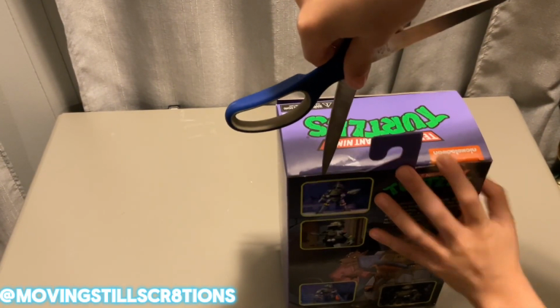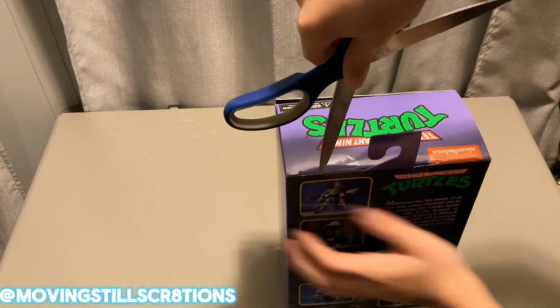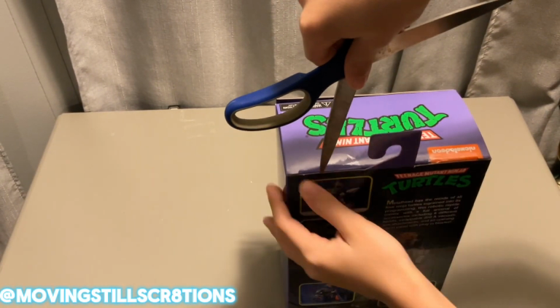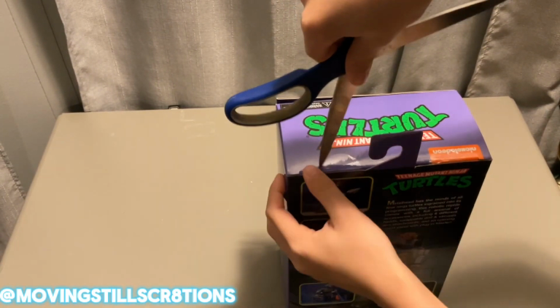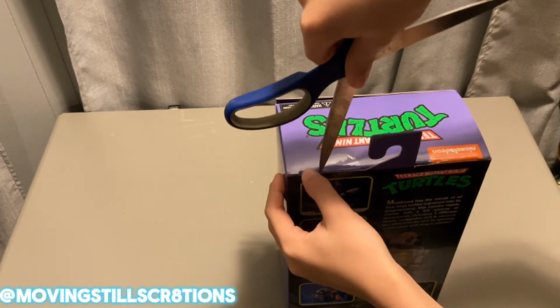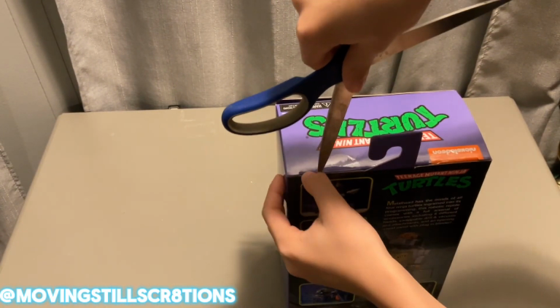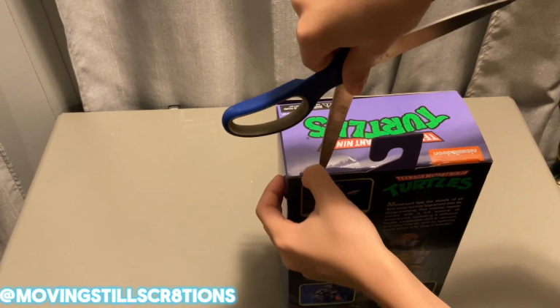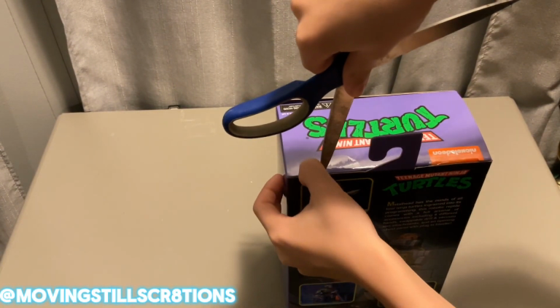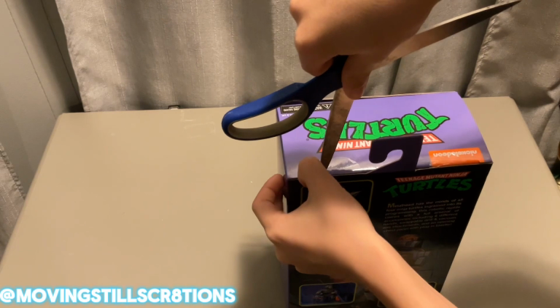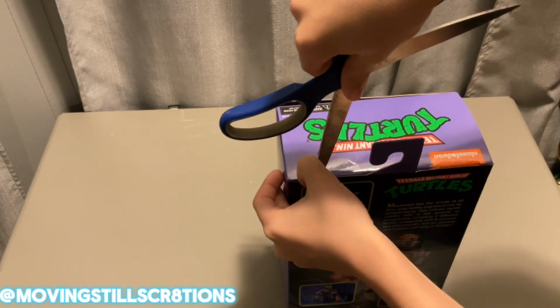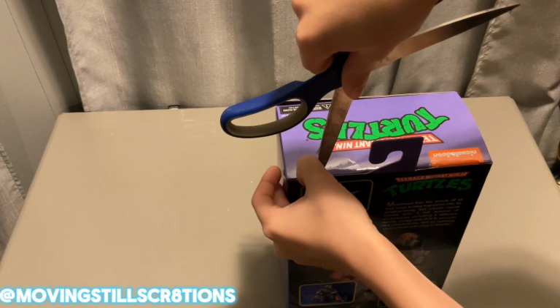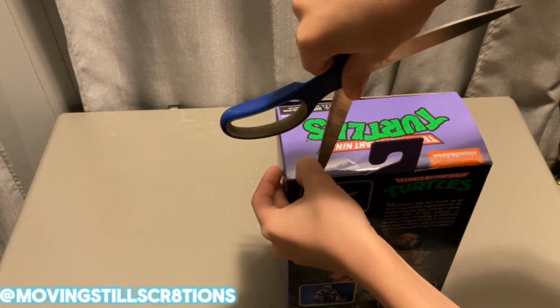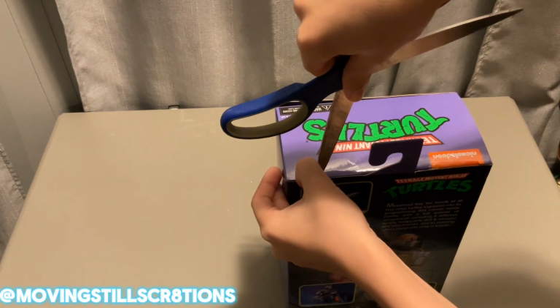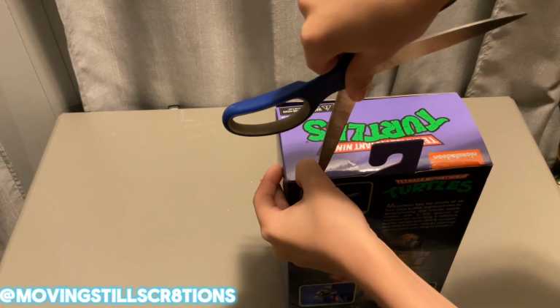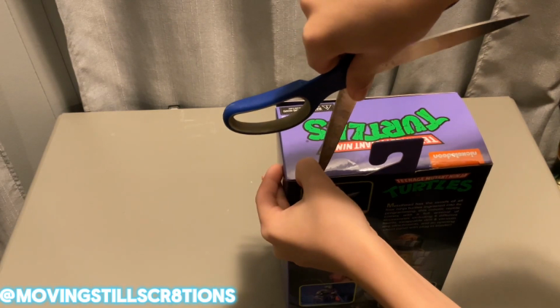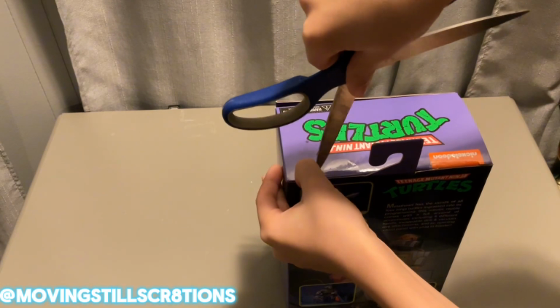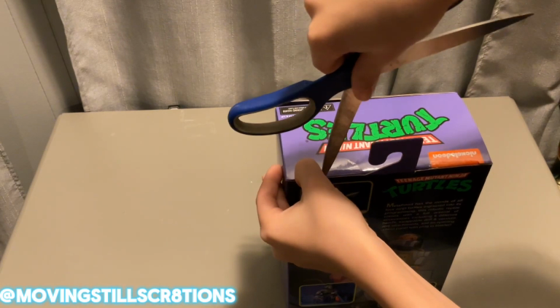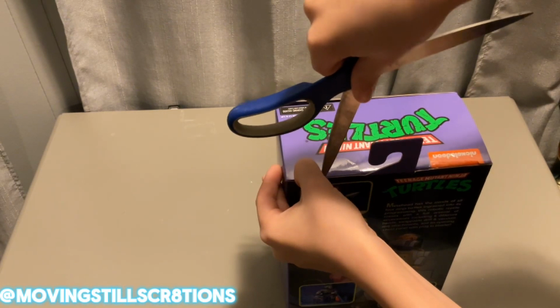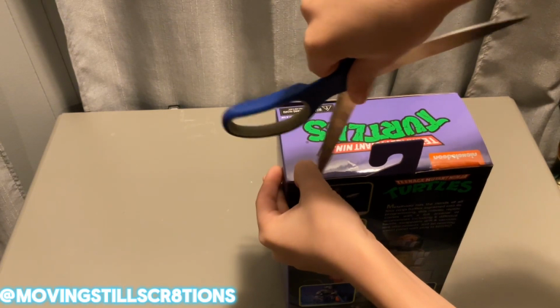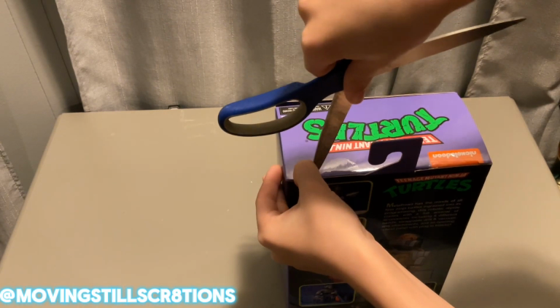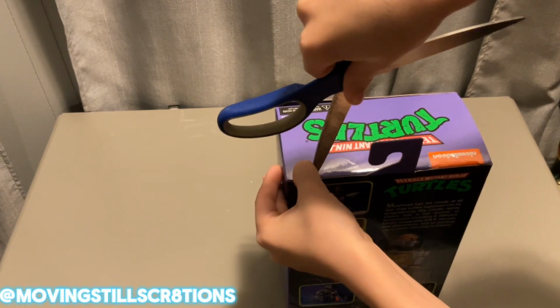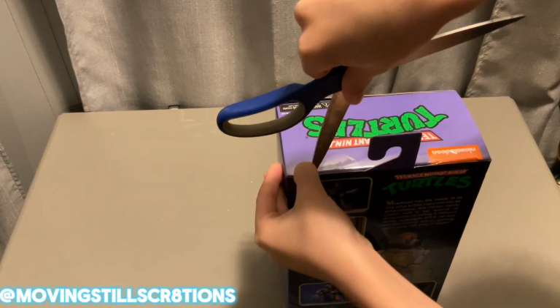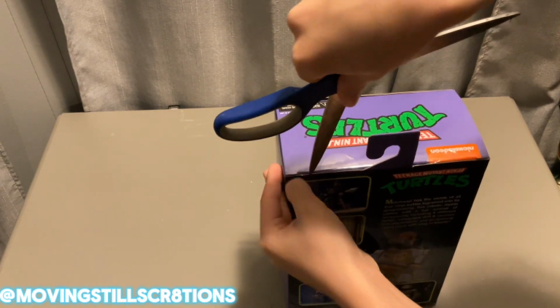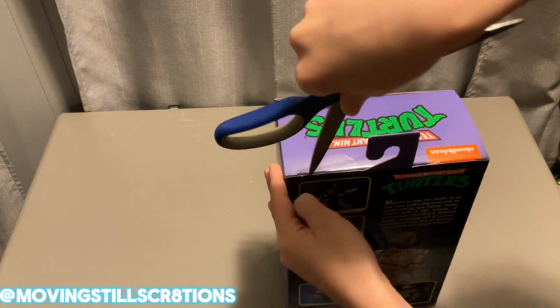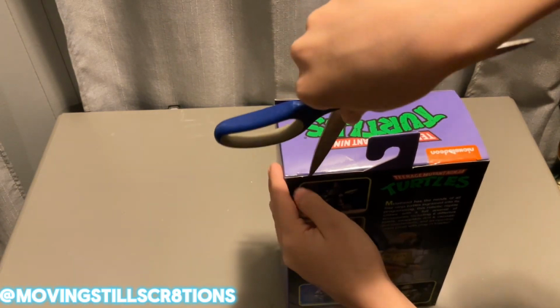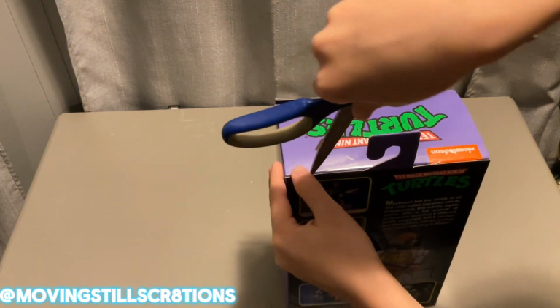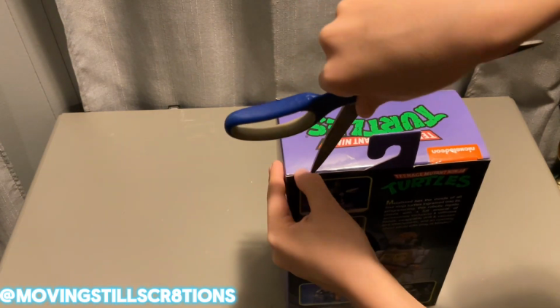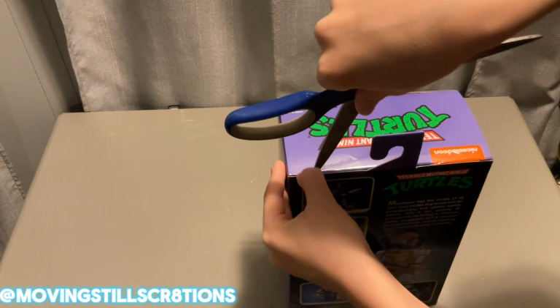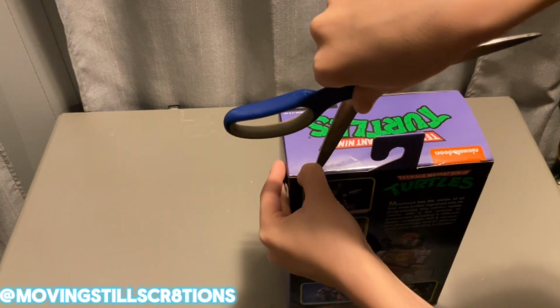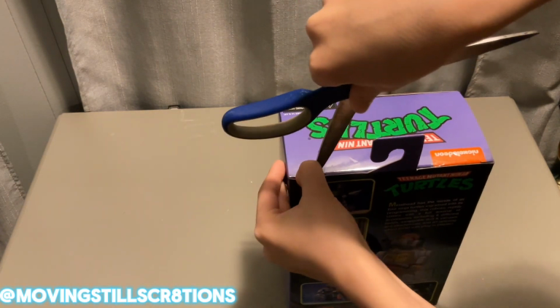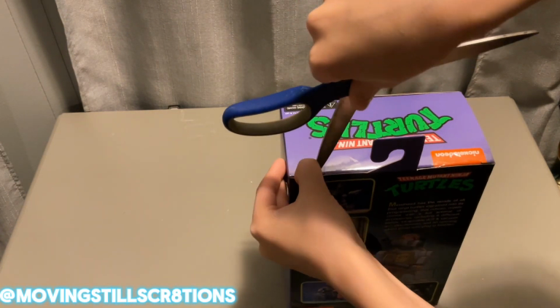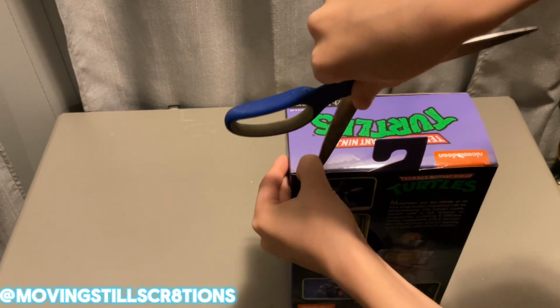So first we're going to cut this bad boy's tape off because I kind of don't want to mess up this box.